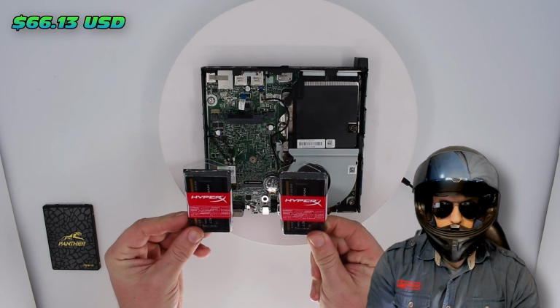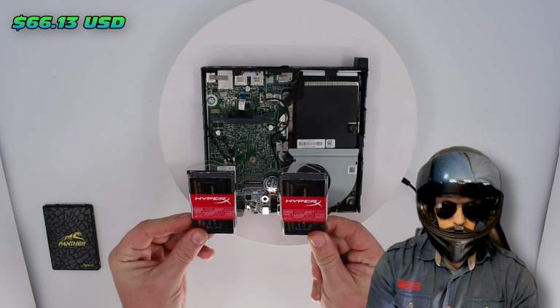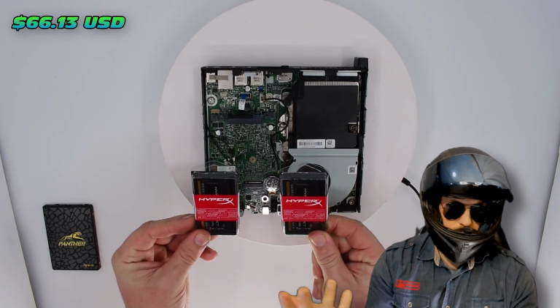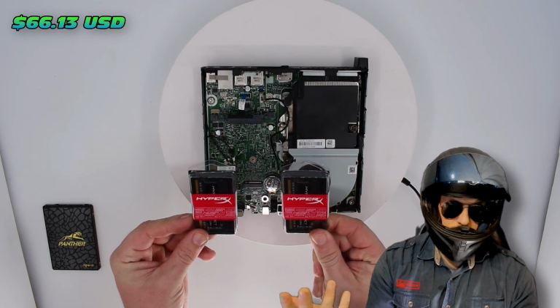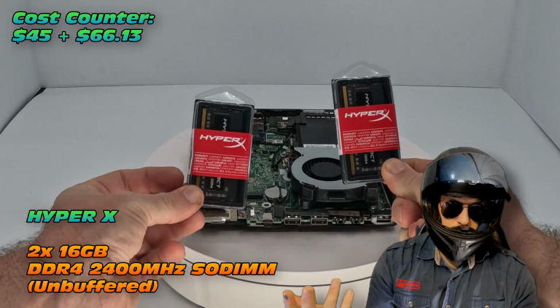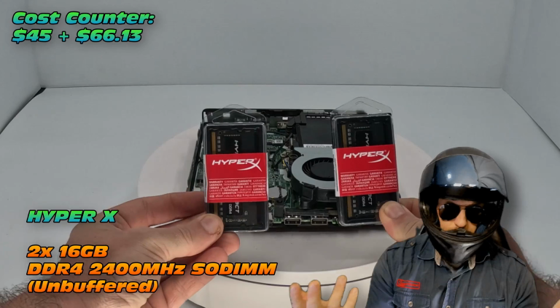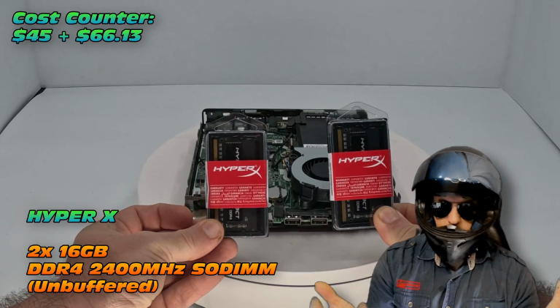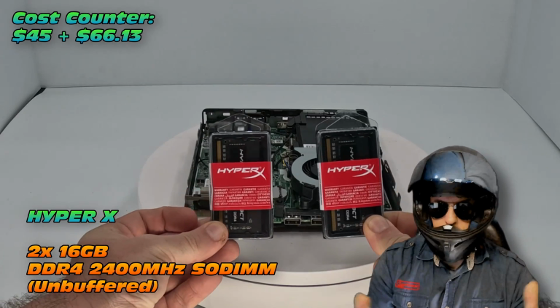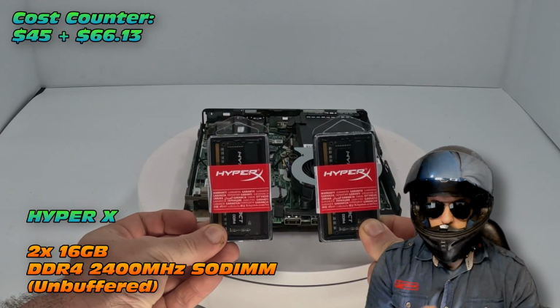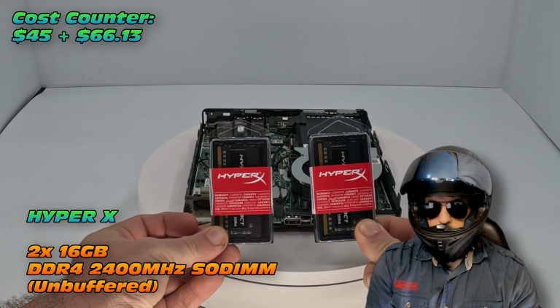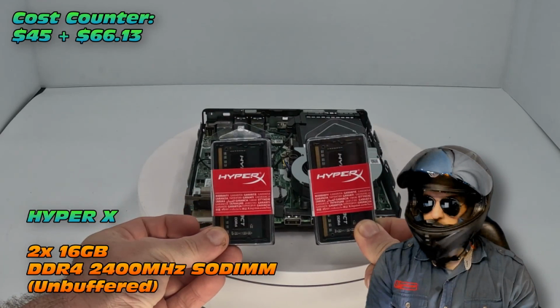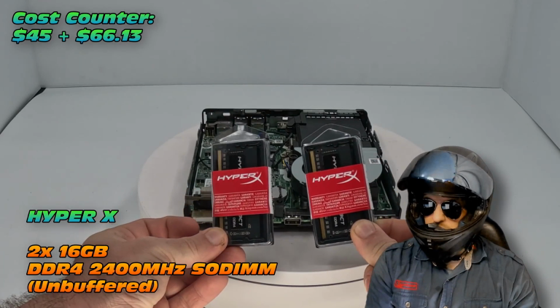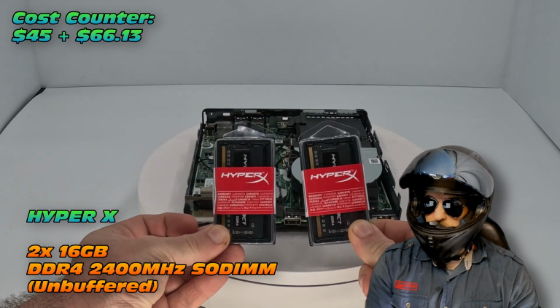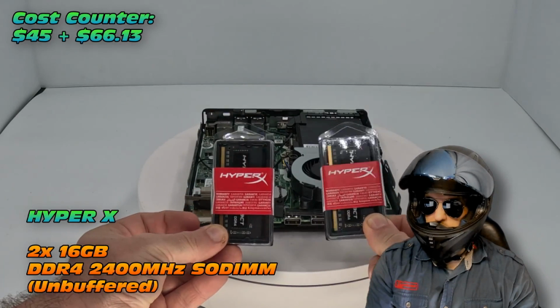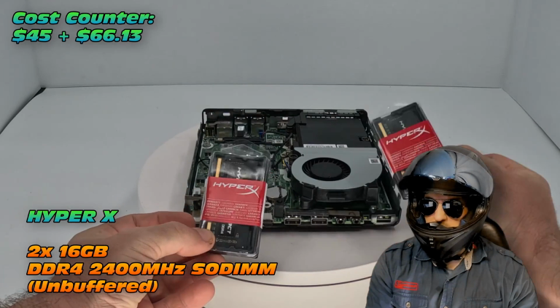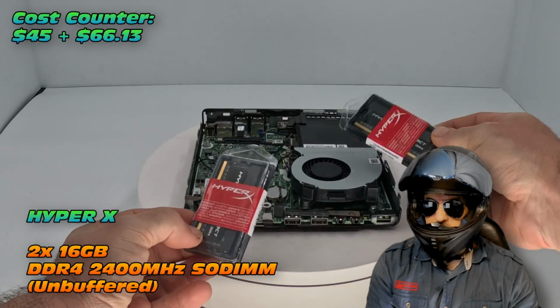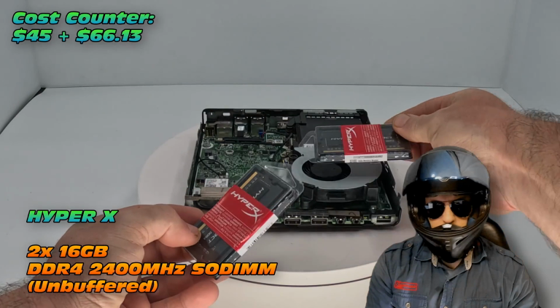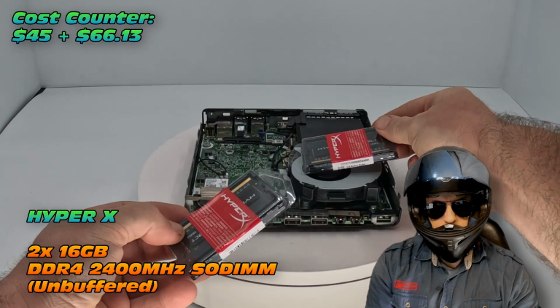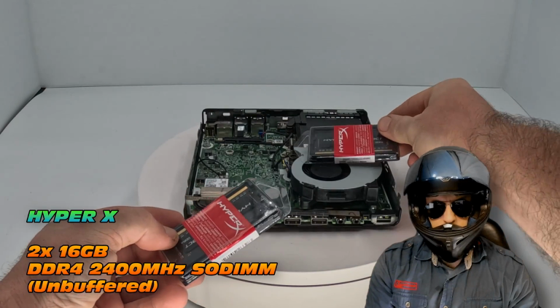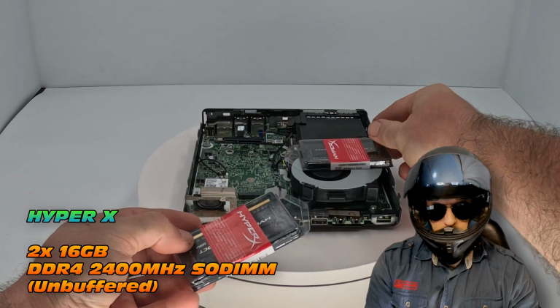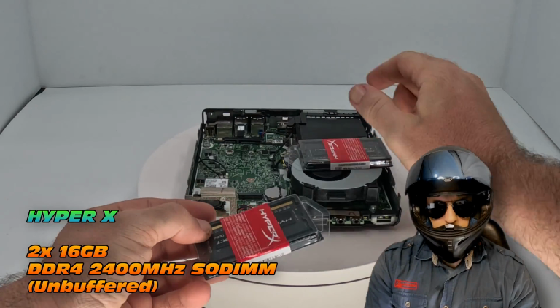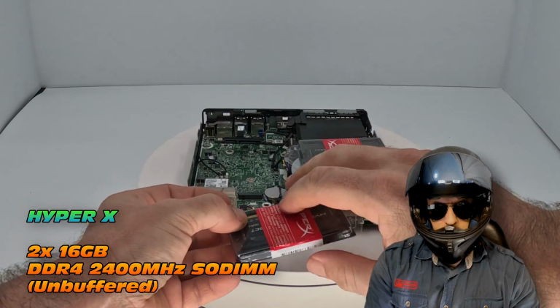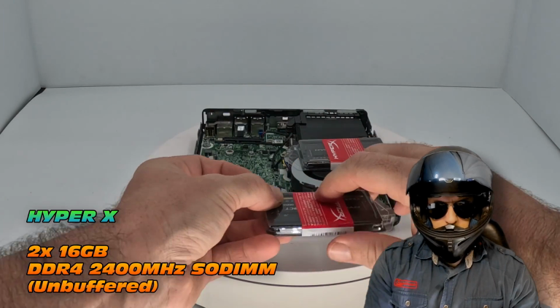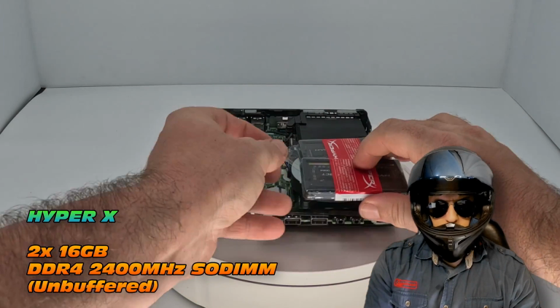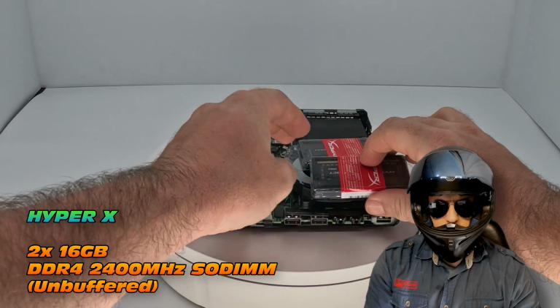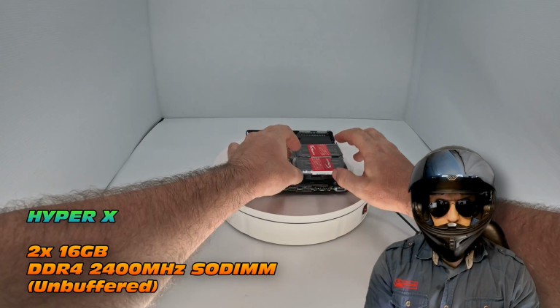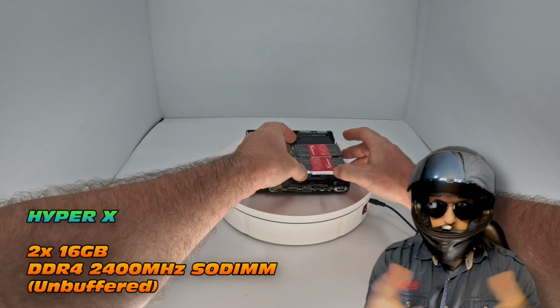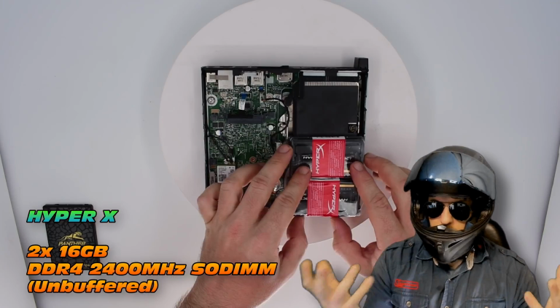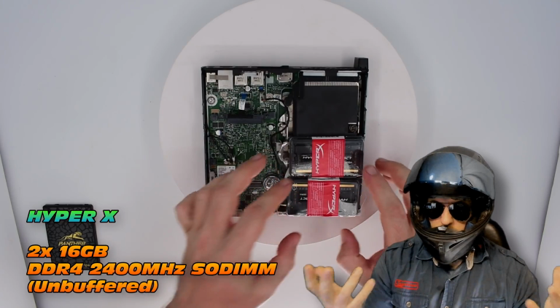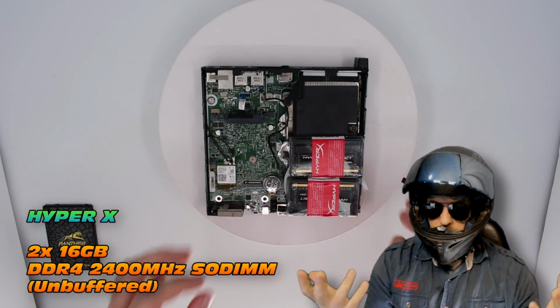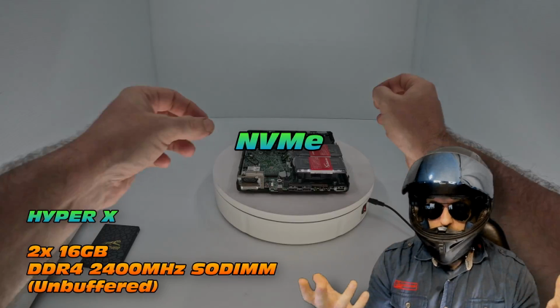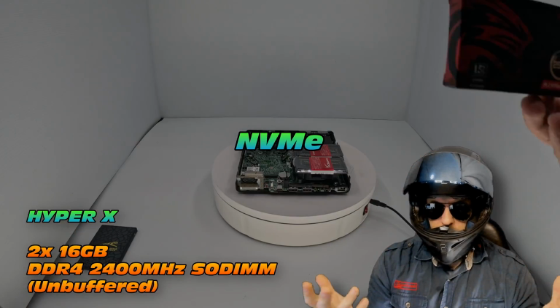I got this for $66 — can you believe it? 32 GB, two modules, 16 GB each, HyperX.